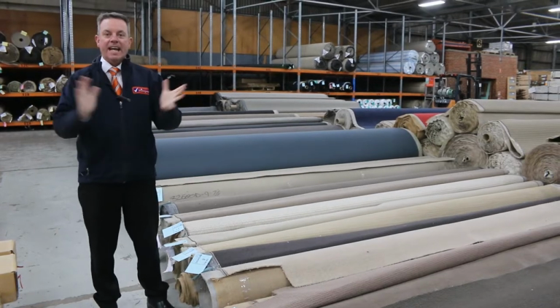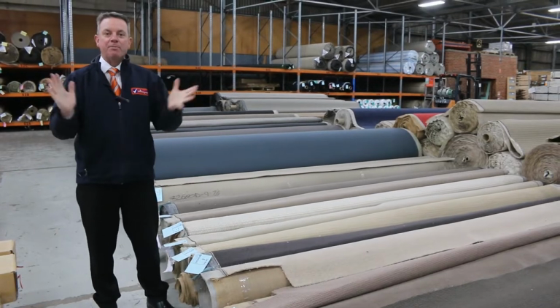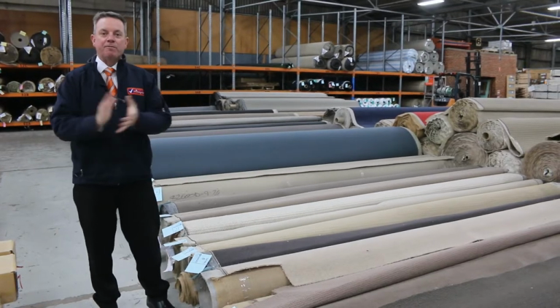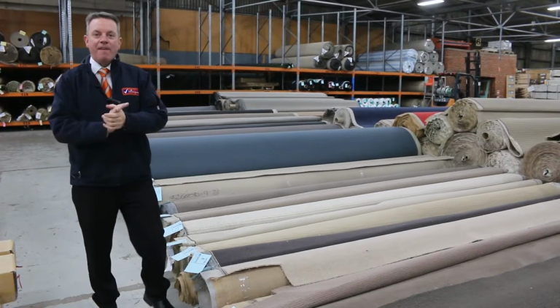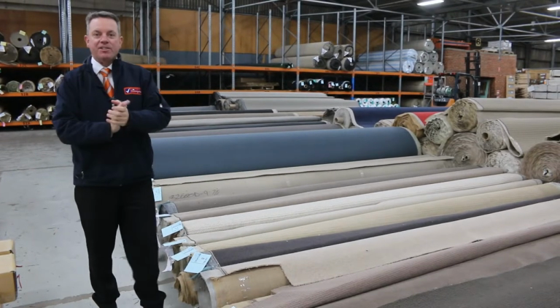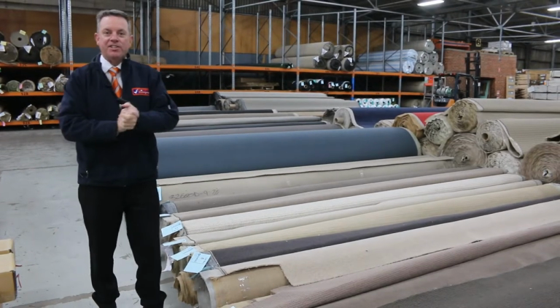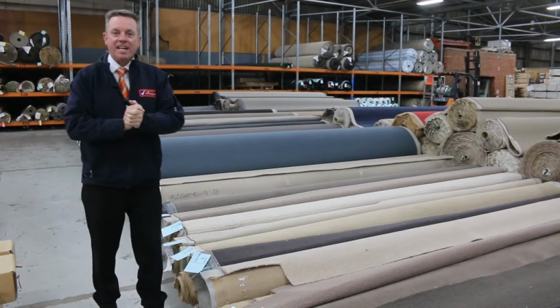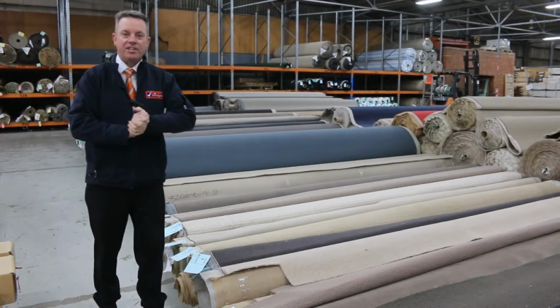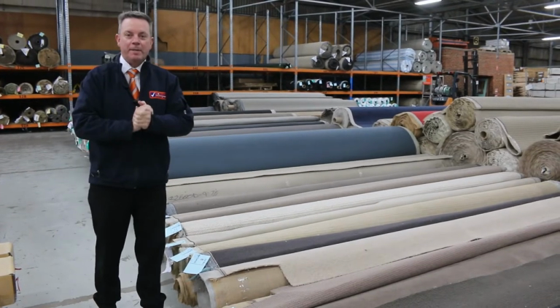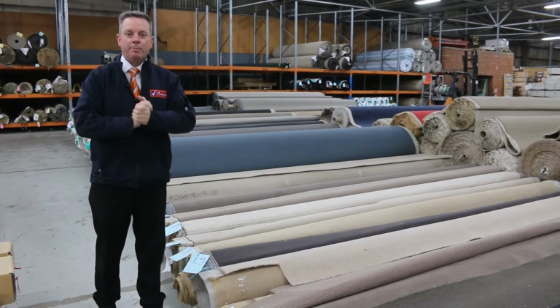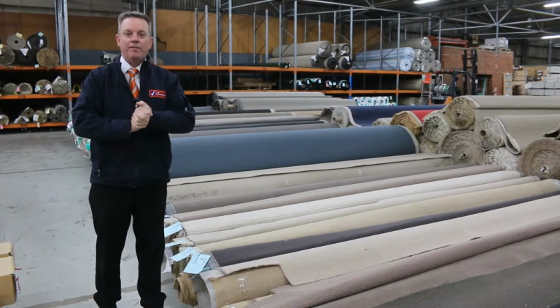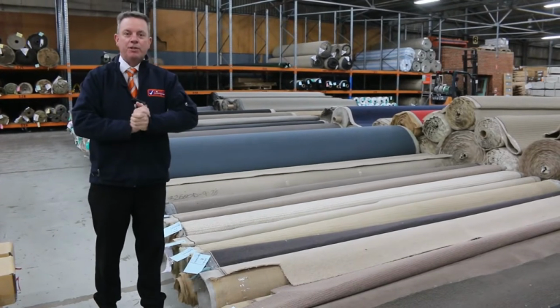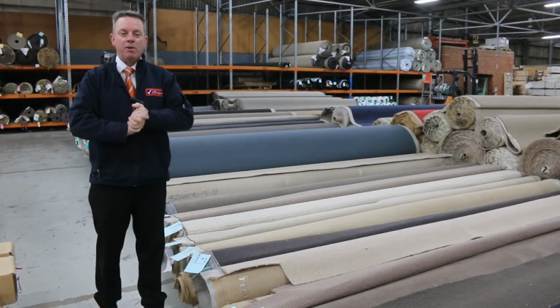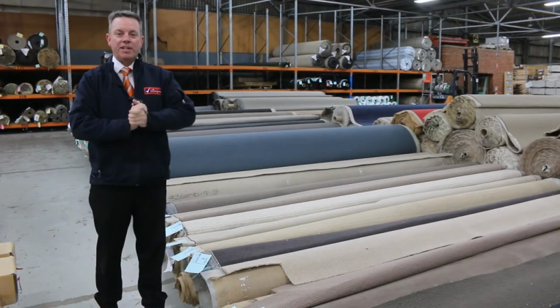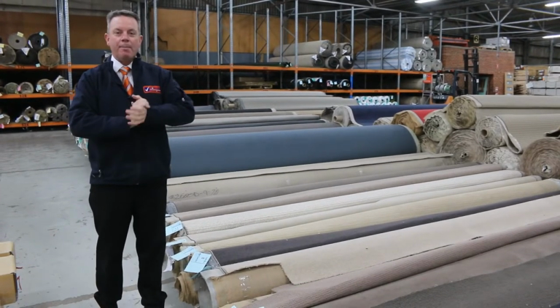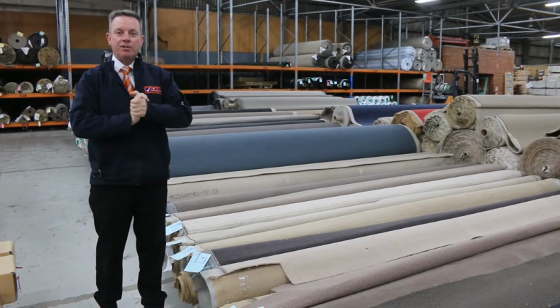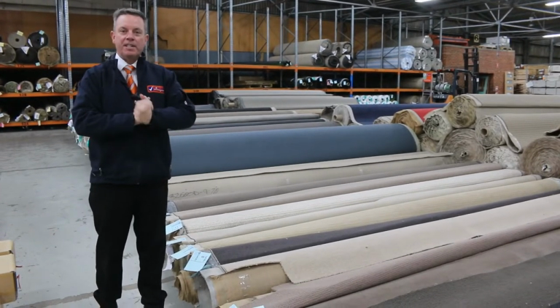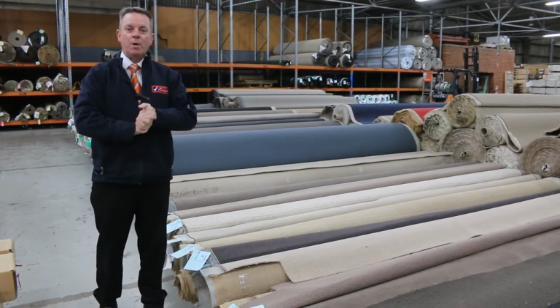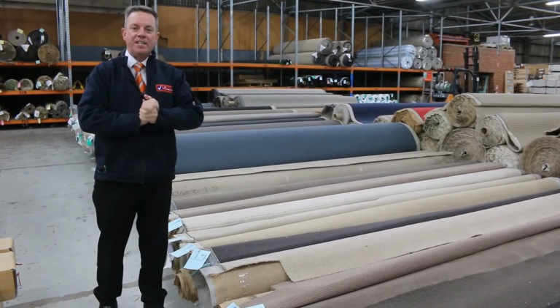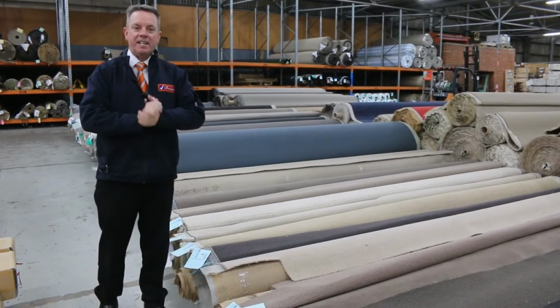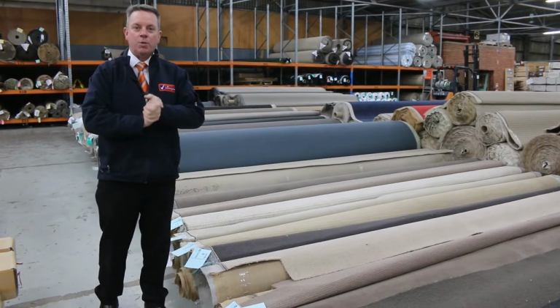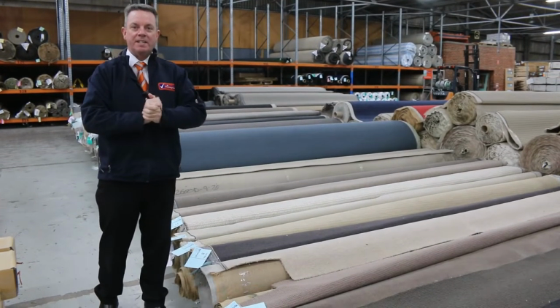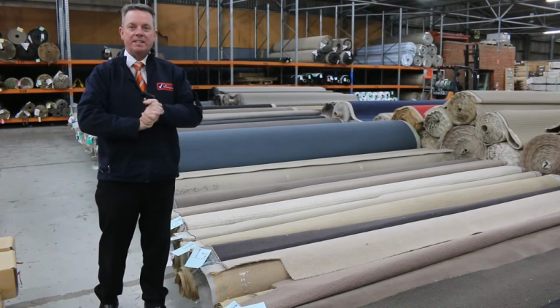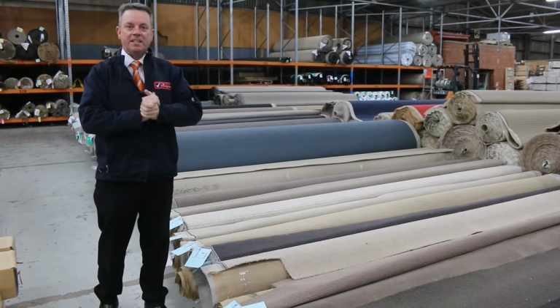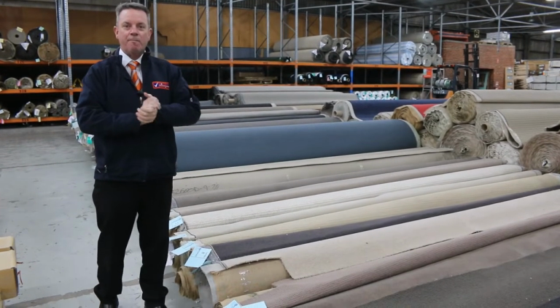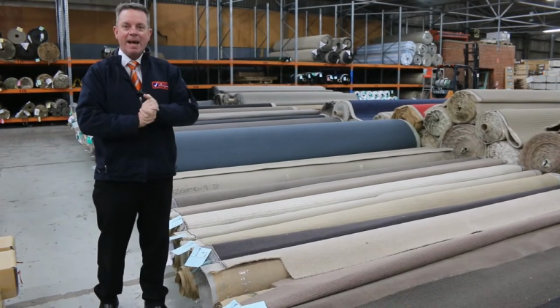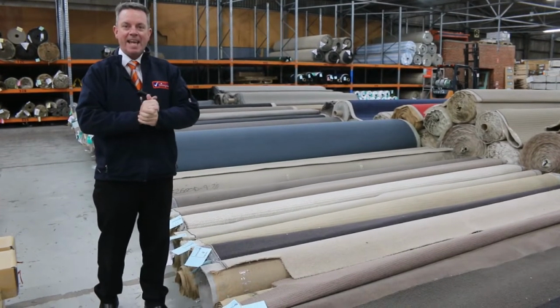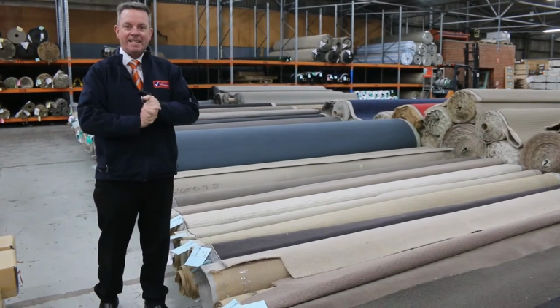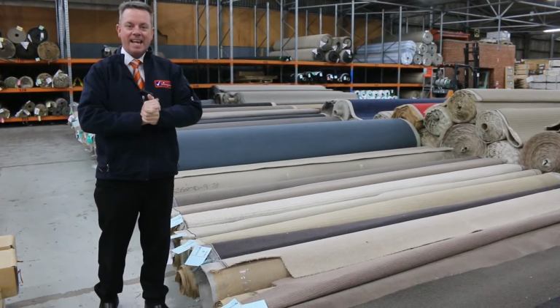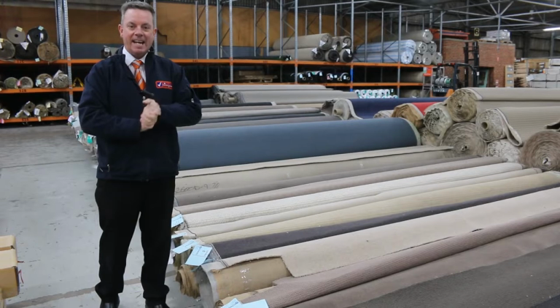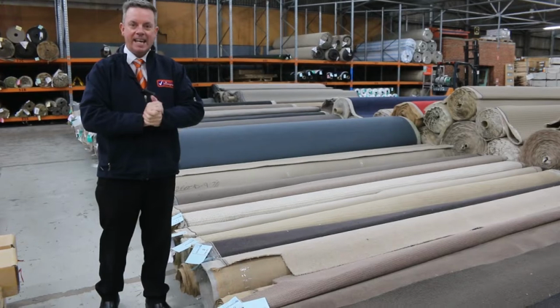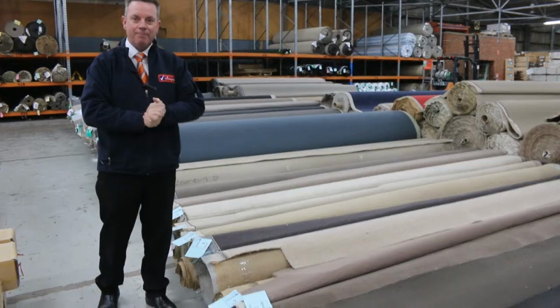G'day, I'm John from Fowls Auction Sales. I'm here to preview tomorrow's carpet auction — it's Wednesday the 26th of May at 10am.